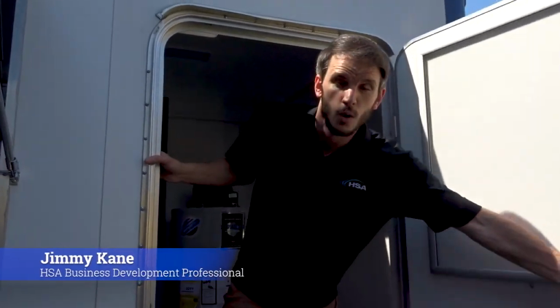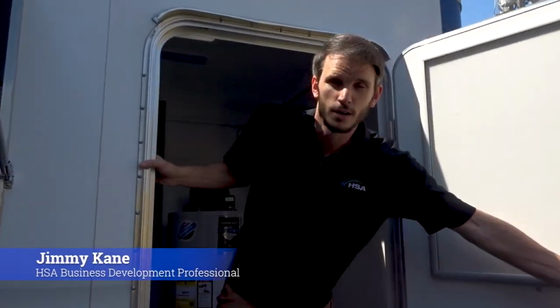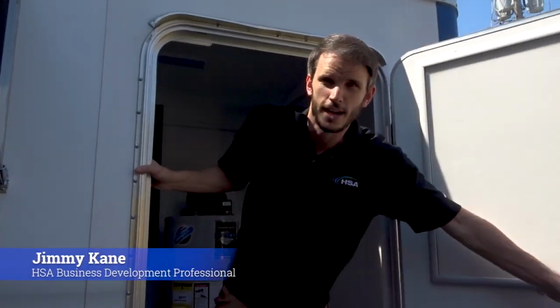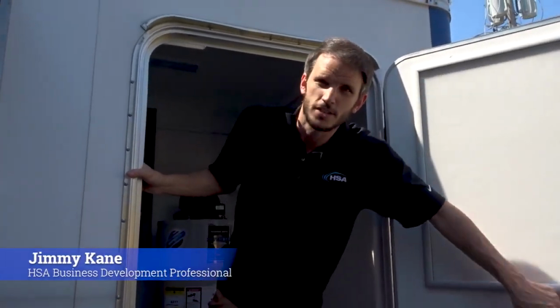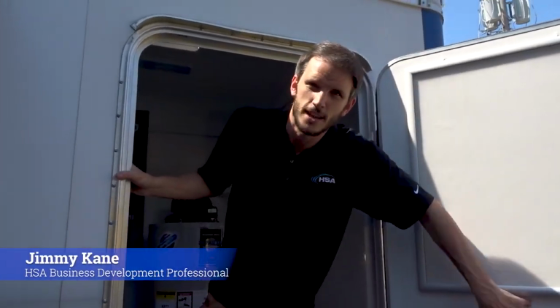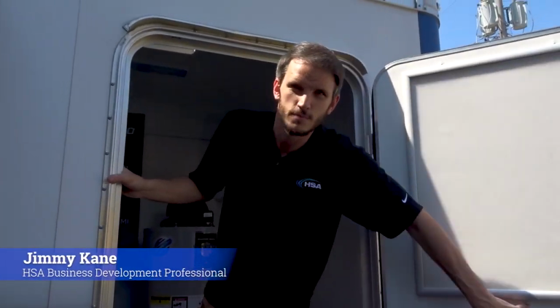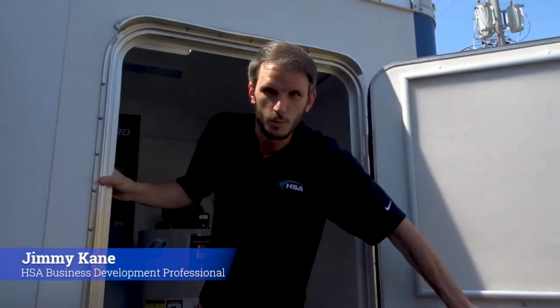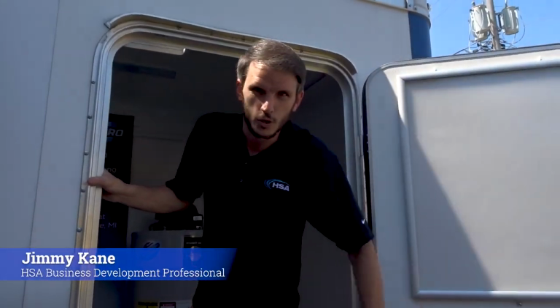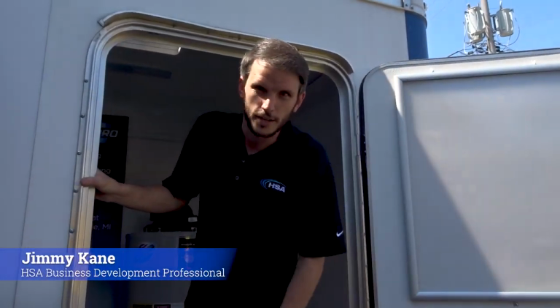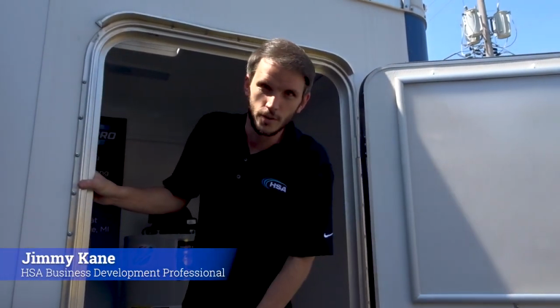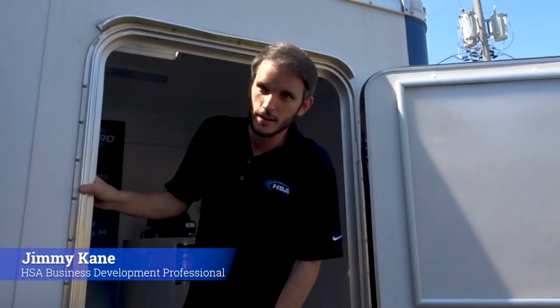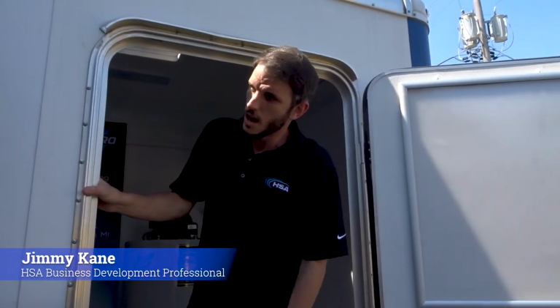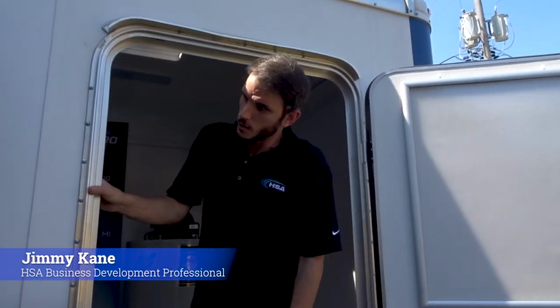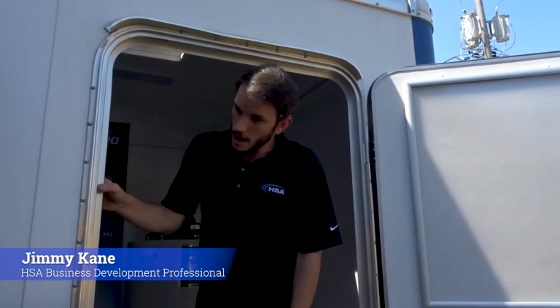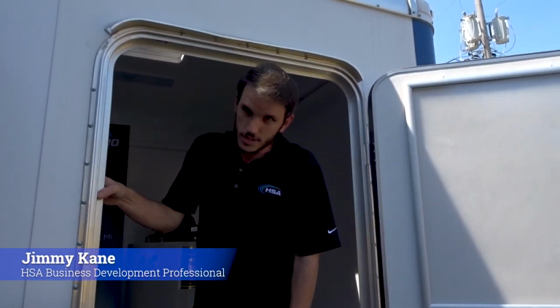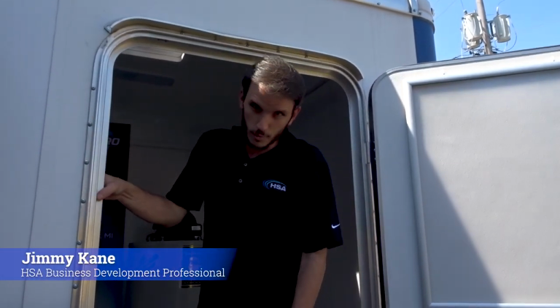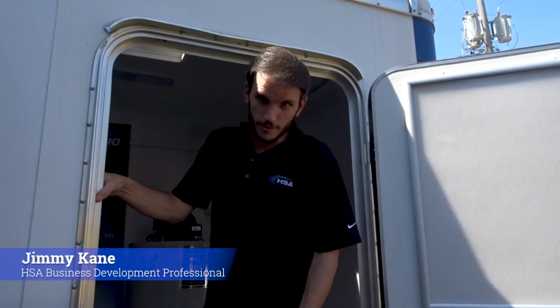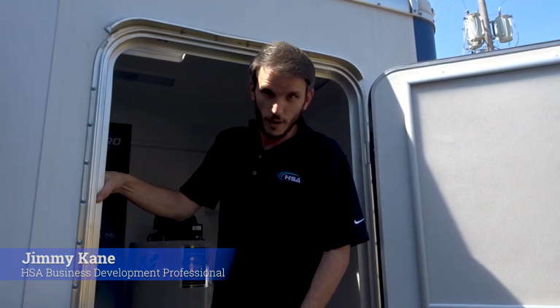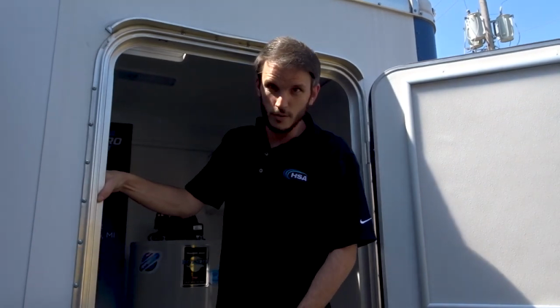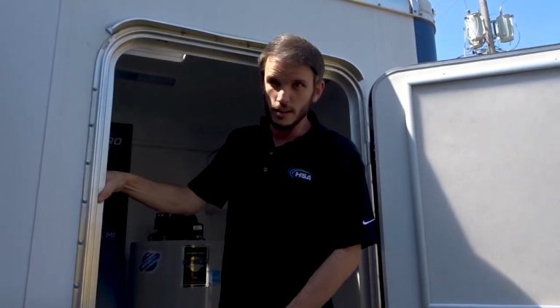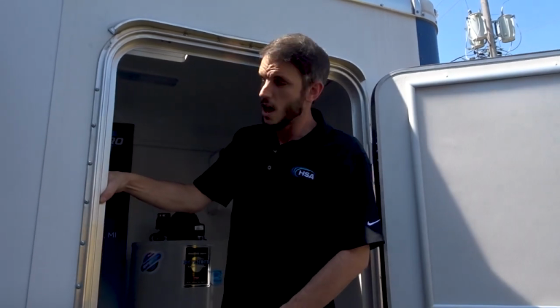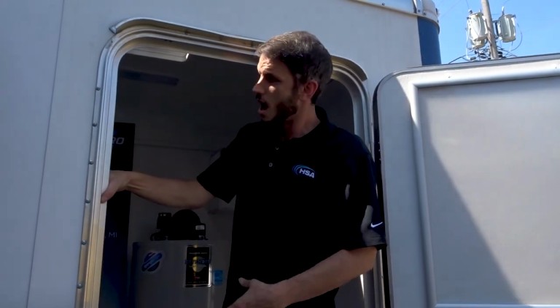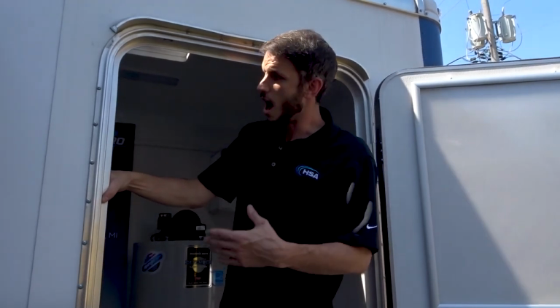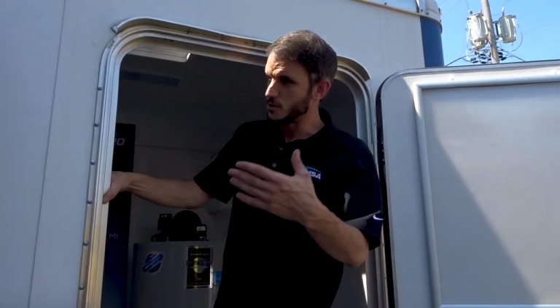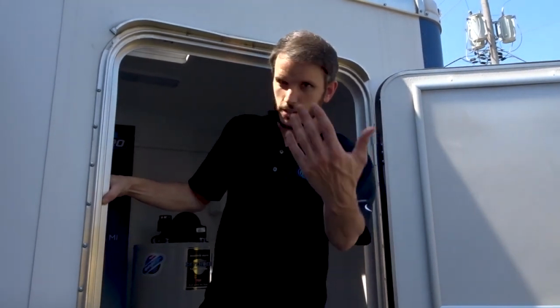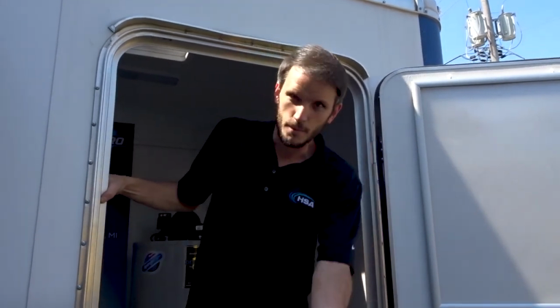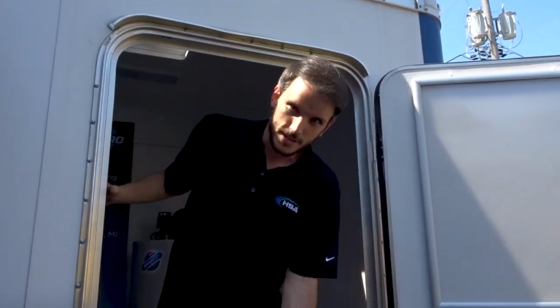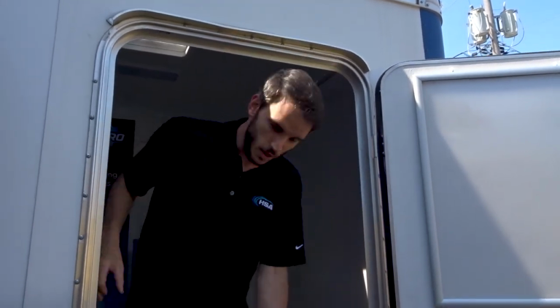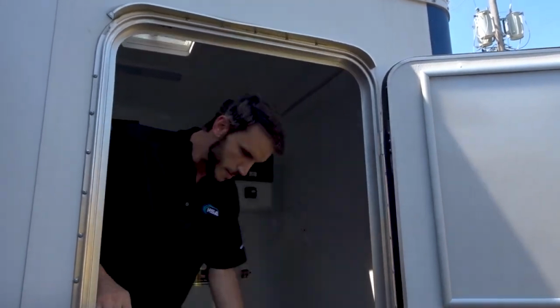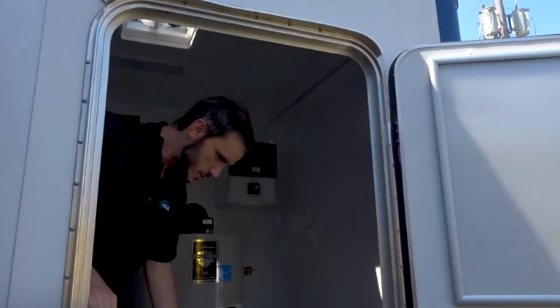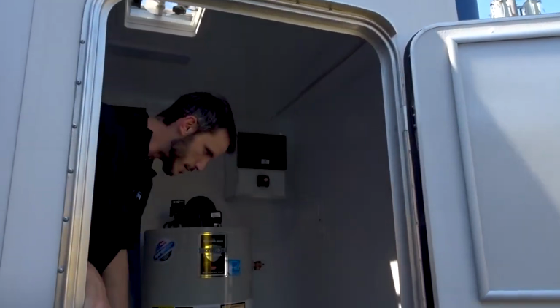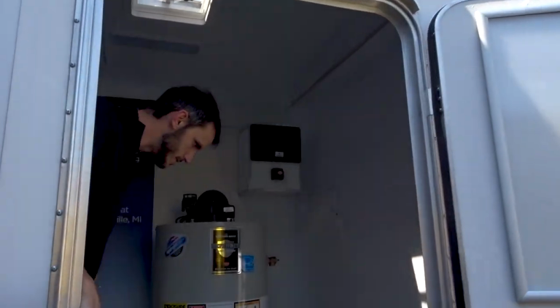Welcome to HSA's mobile training unit. Right now this is our Bradford Wright unit. If you'd like to come in and see all the magic happen.